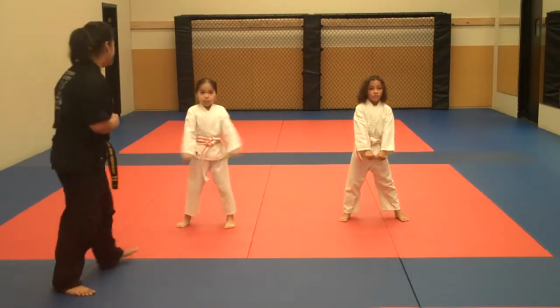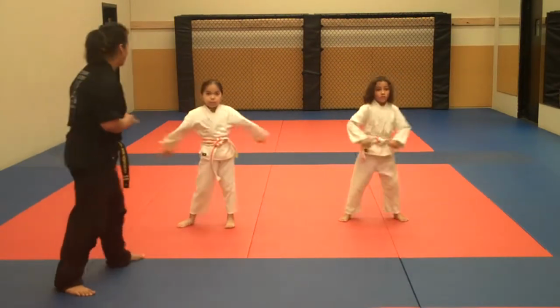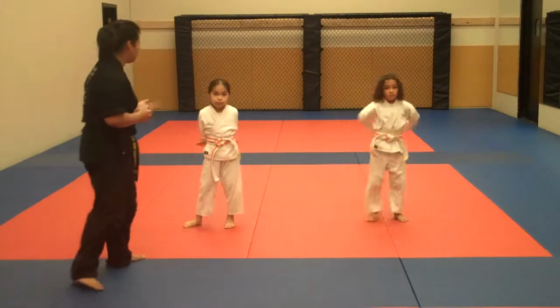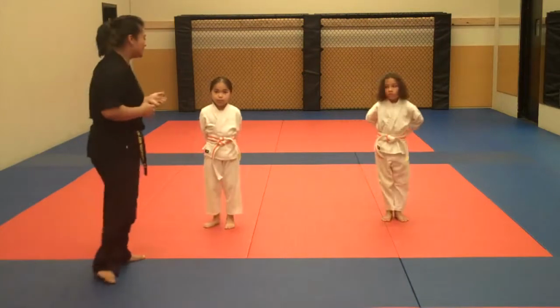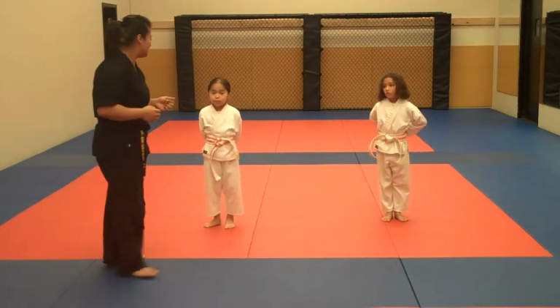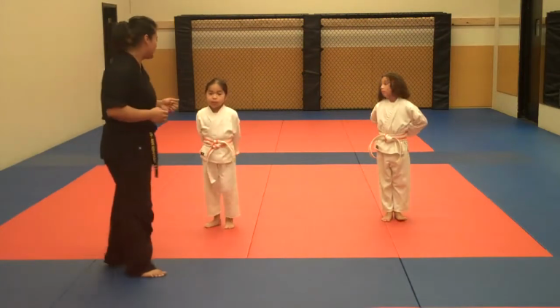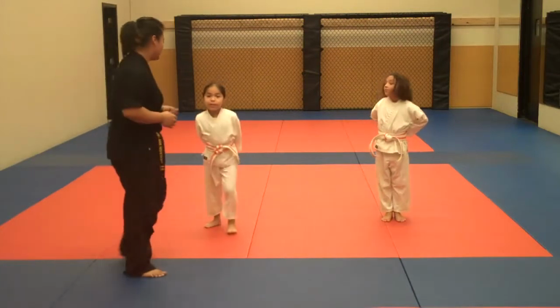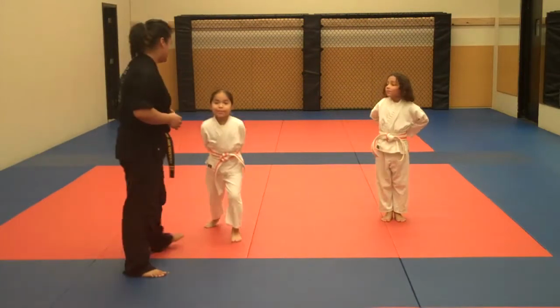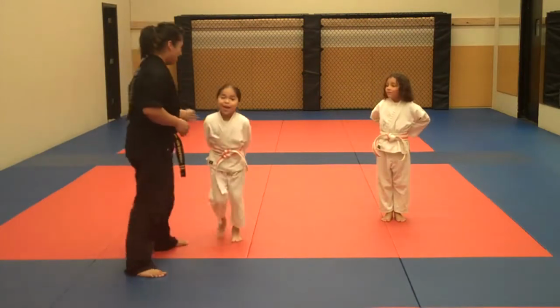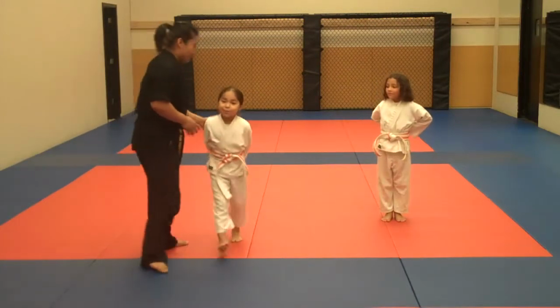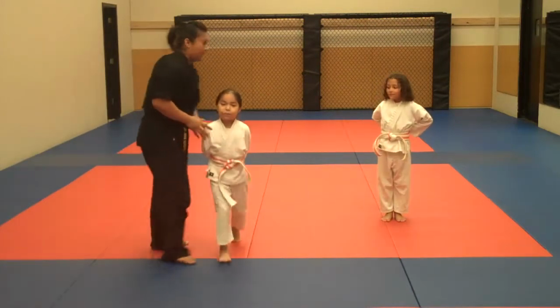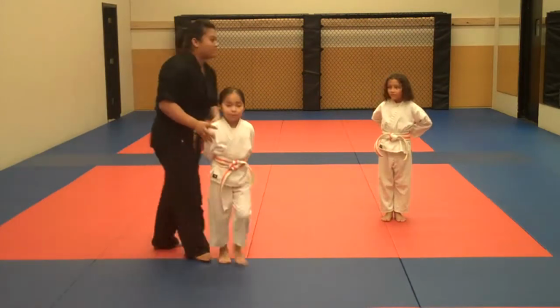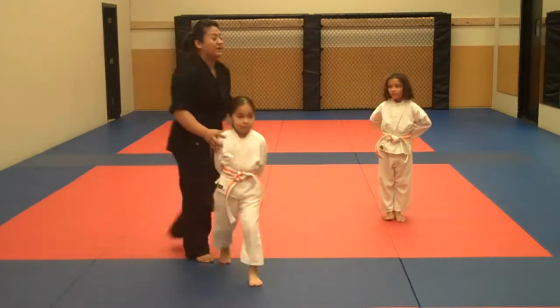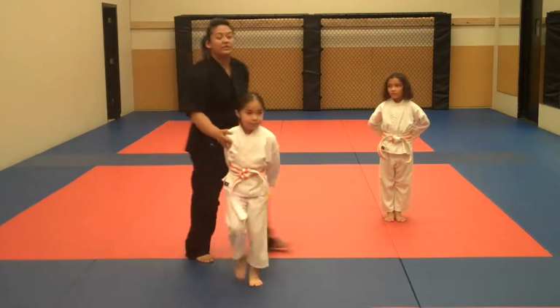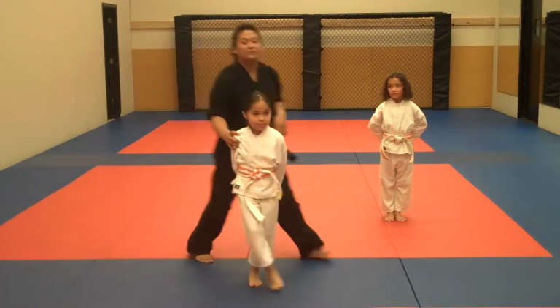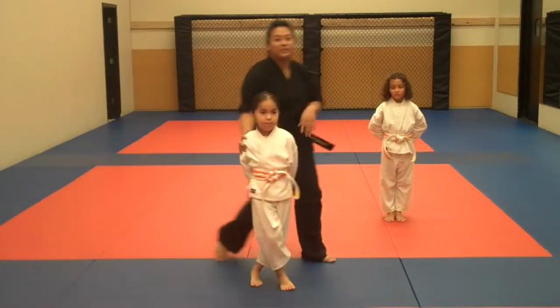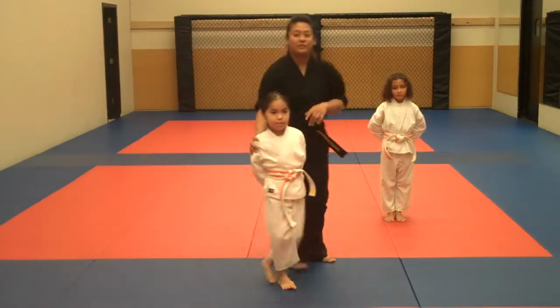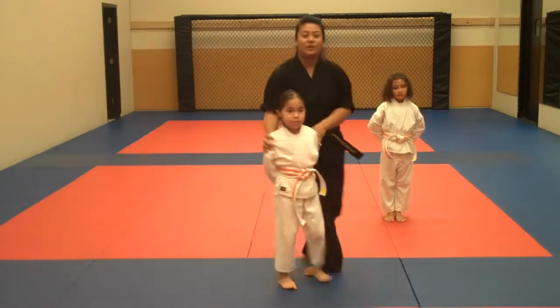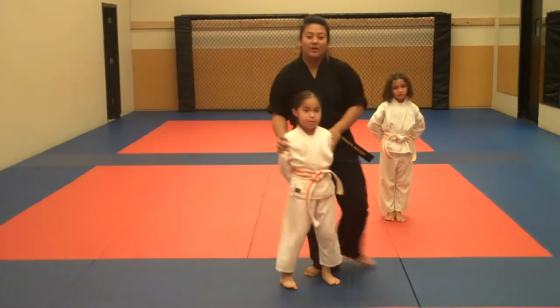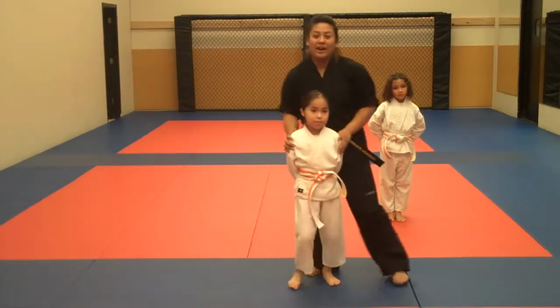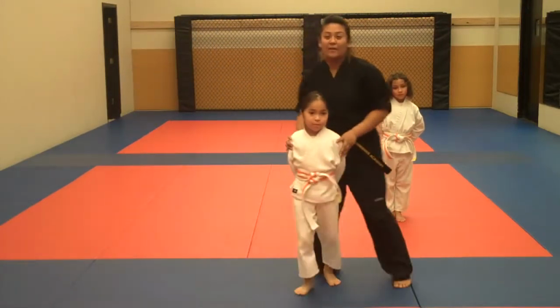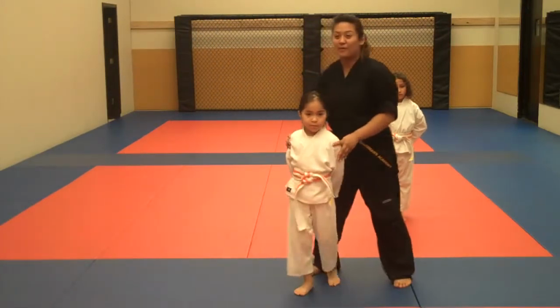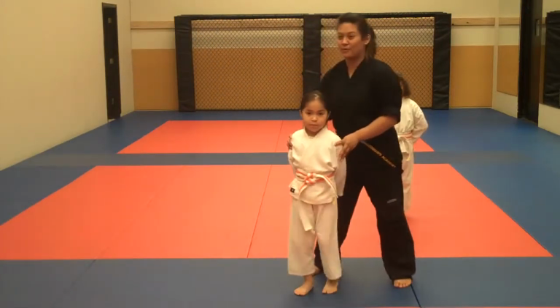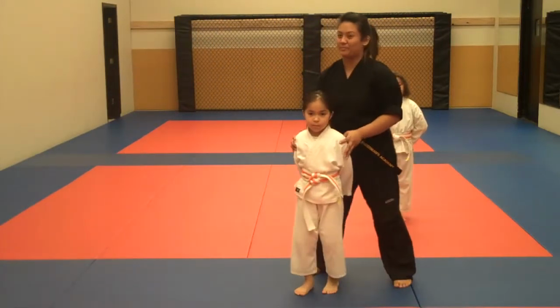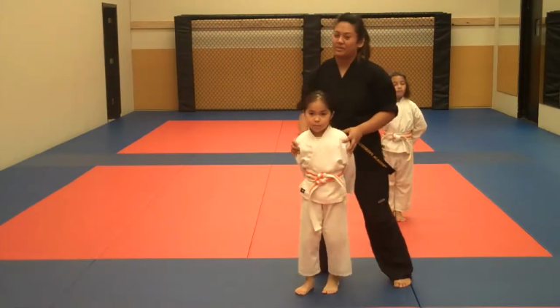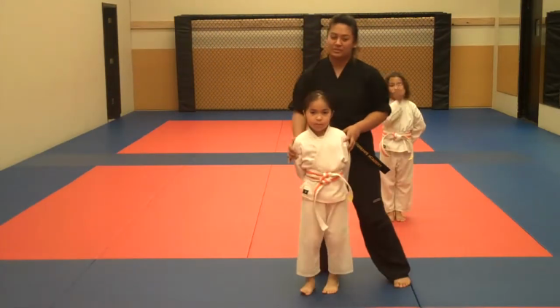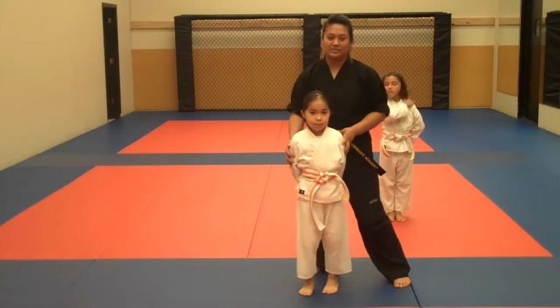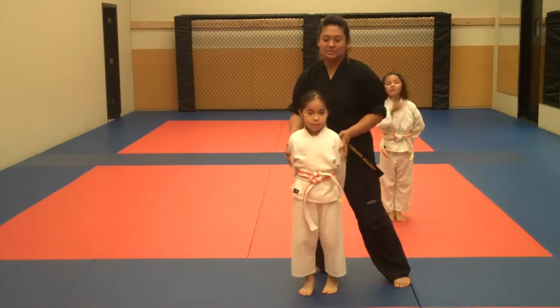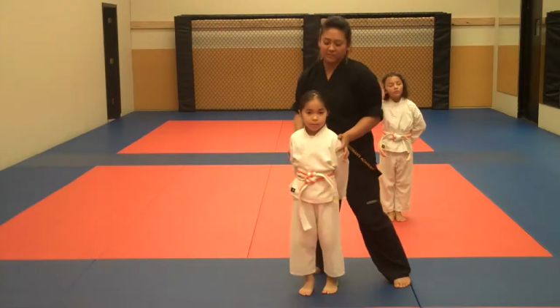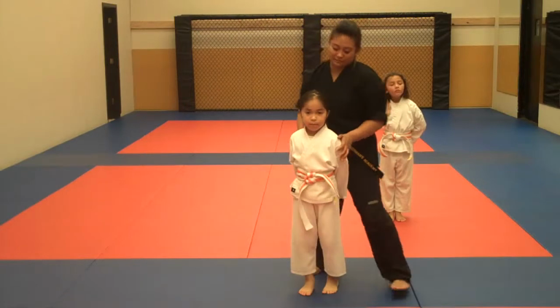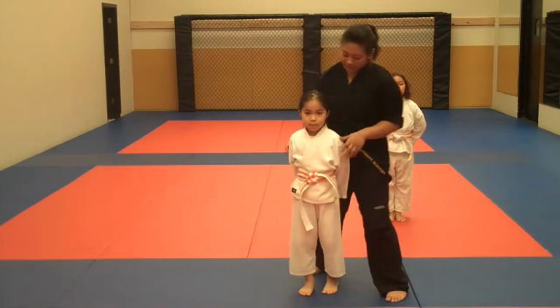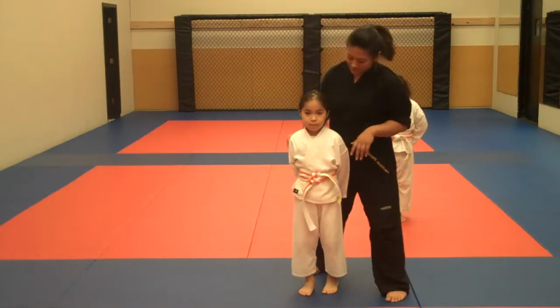Alright, parents, for you to work on at home — Jordan's going to be in a good left on guard.